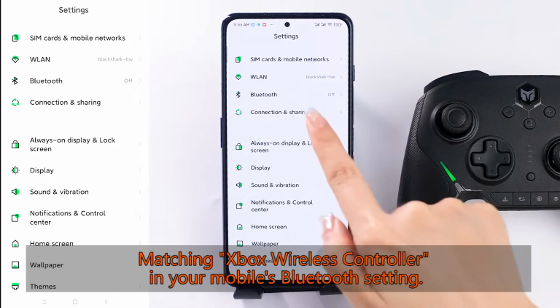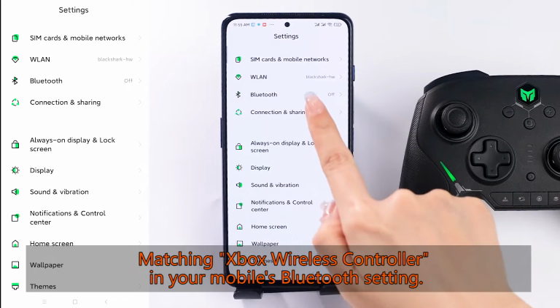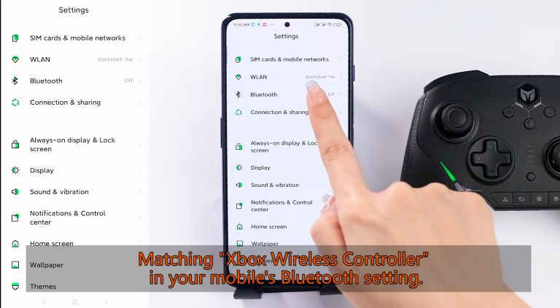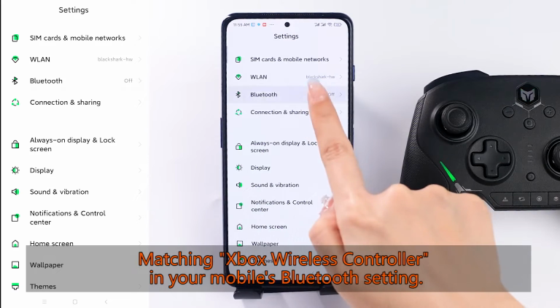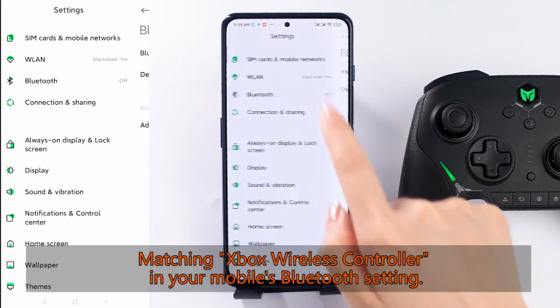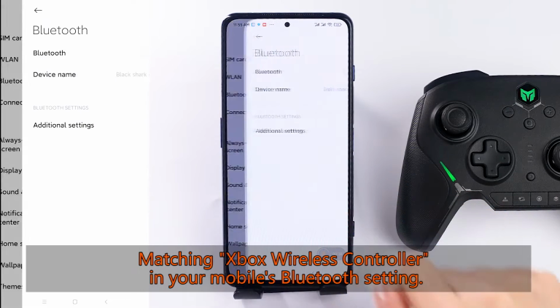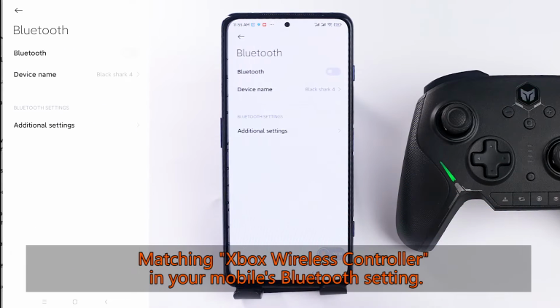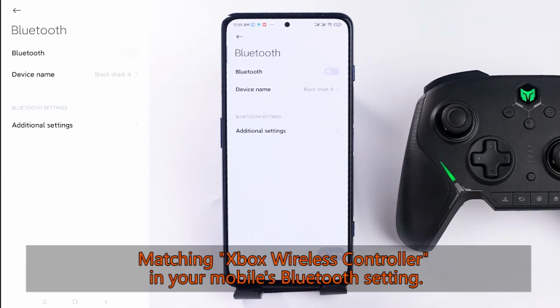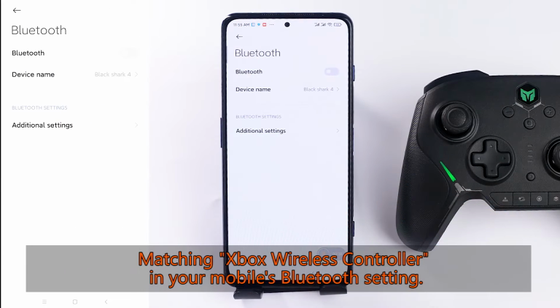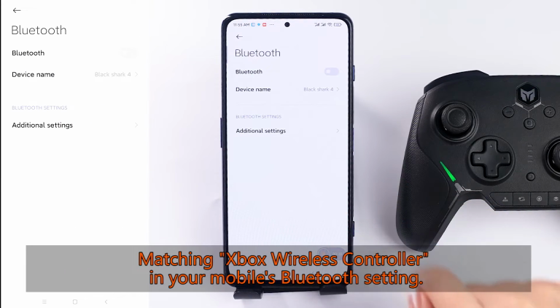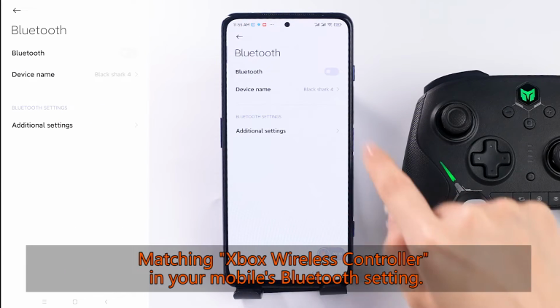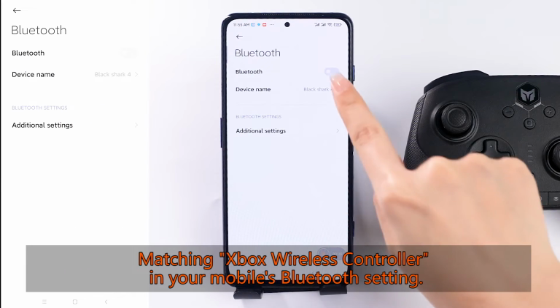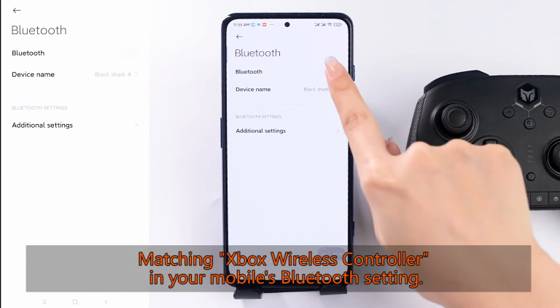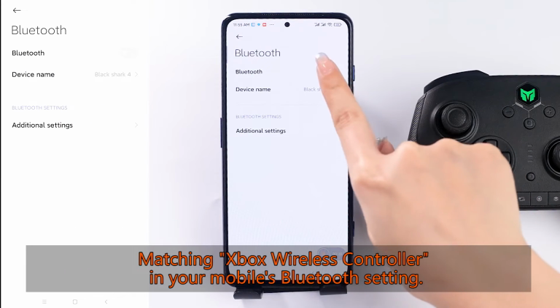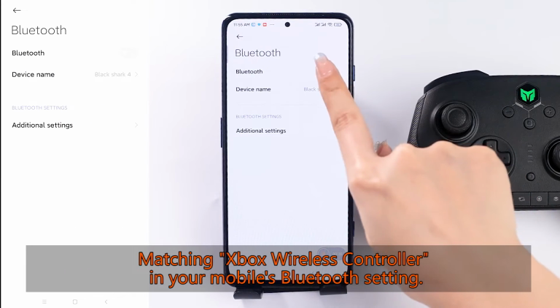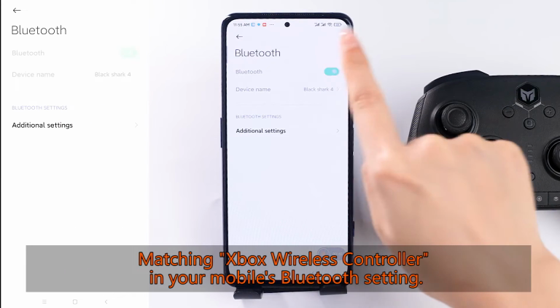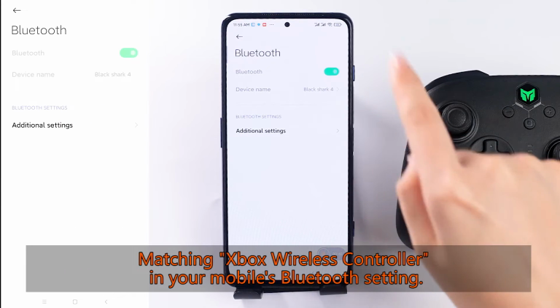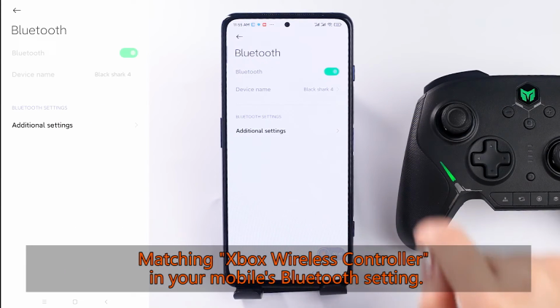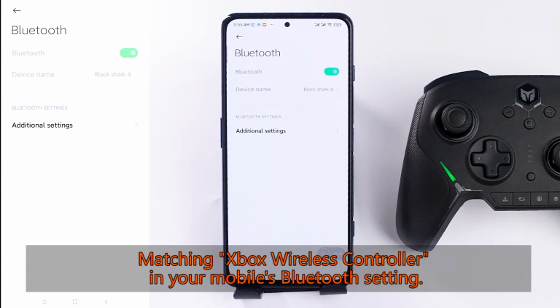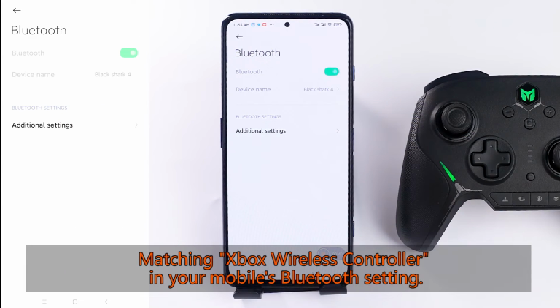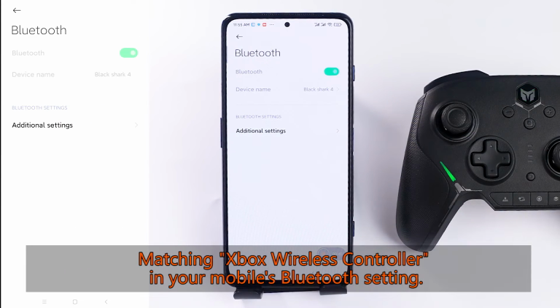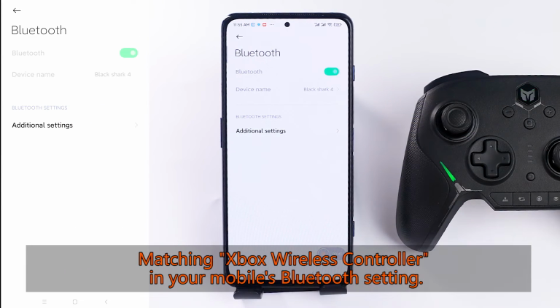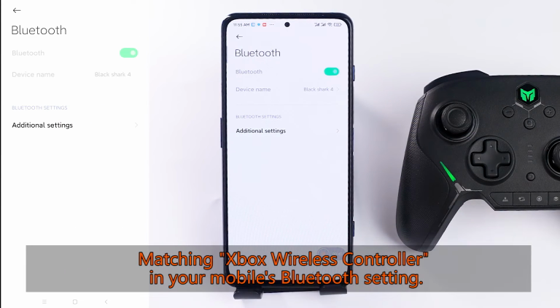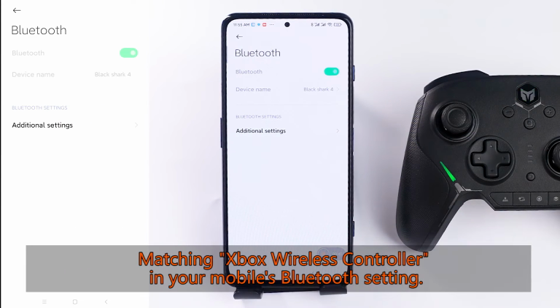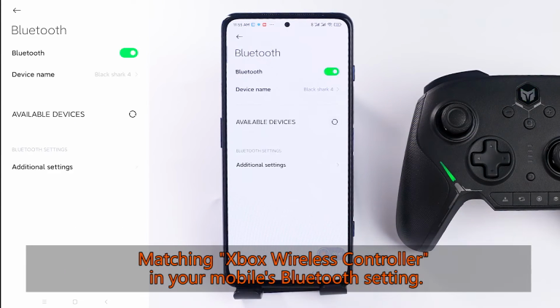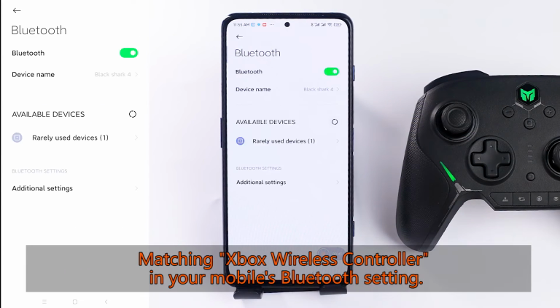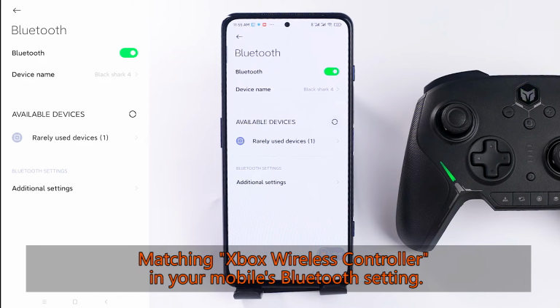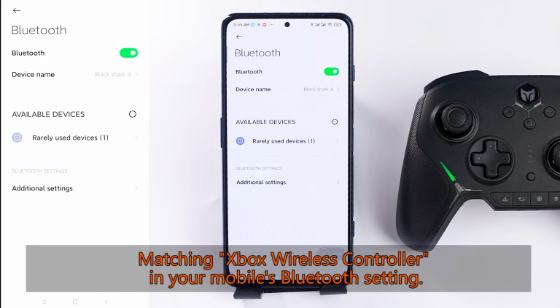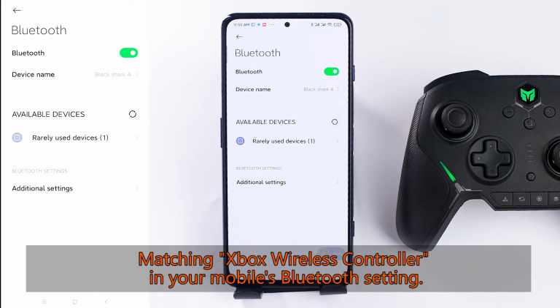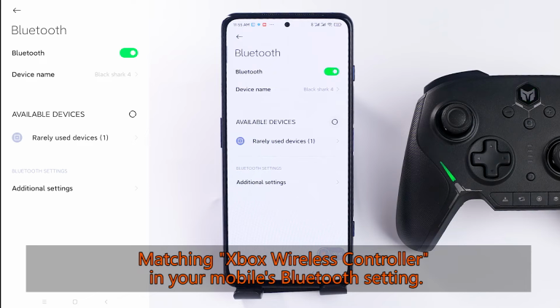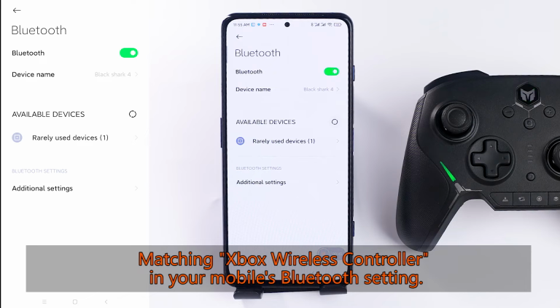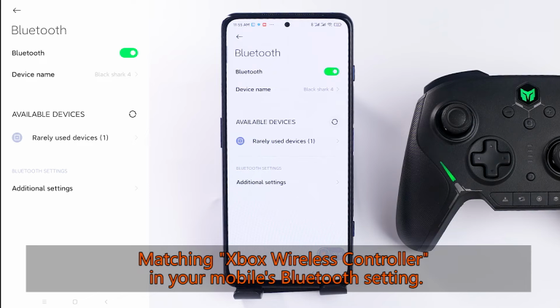Find and select the matching box wireless controller in your mobile's Bluetooth settings.